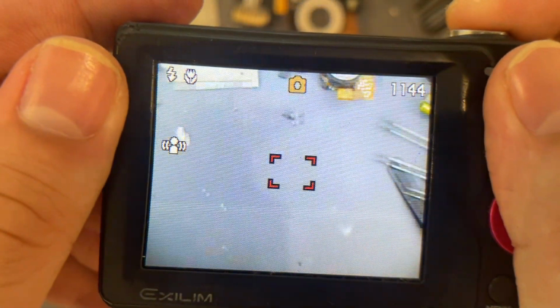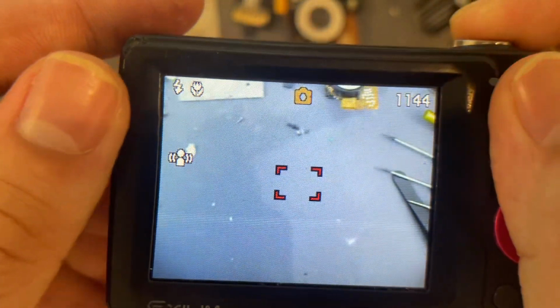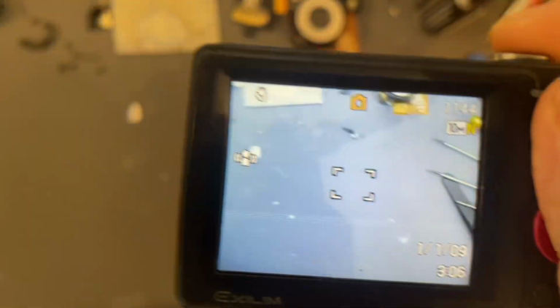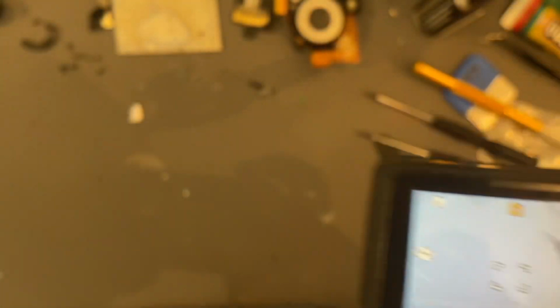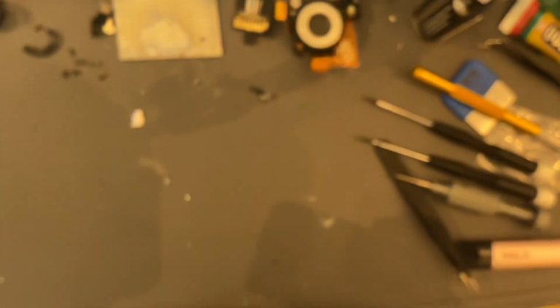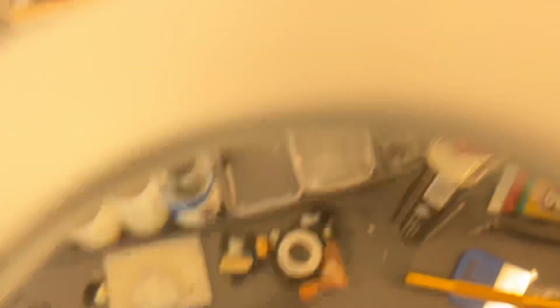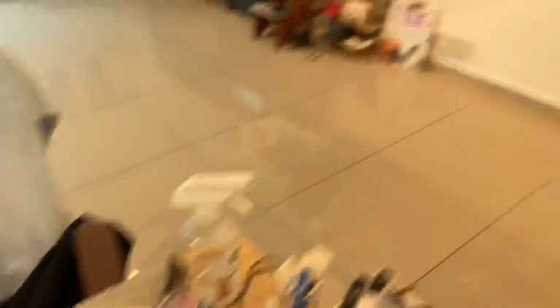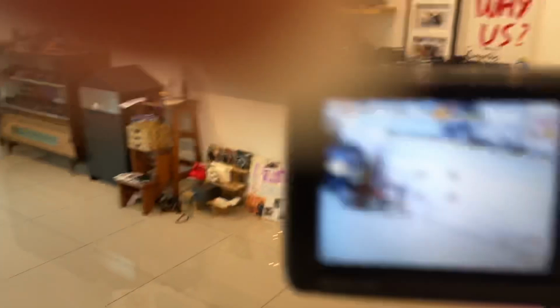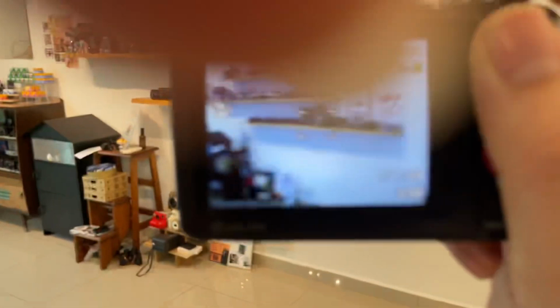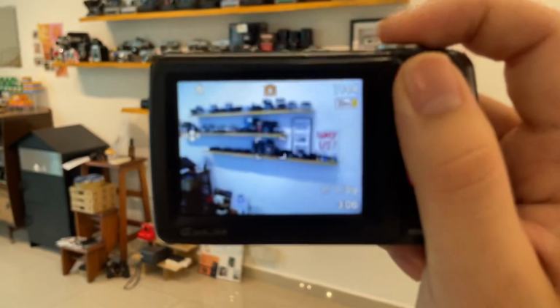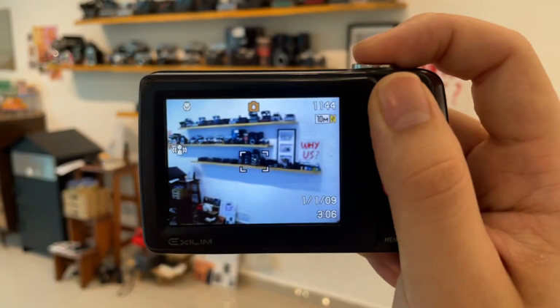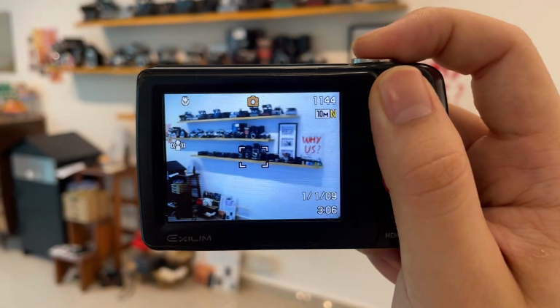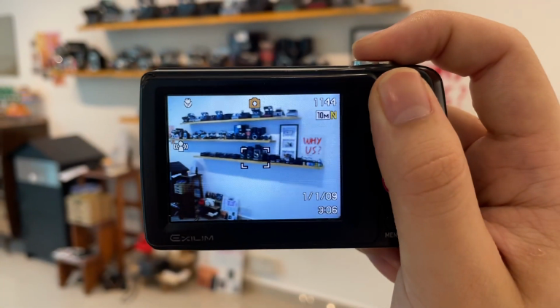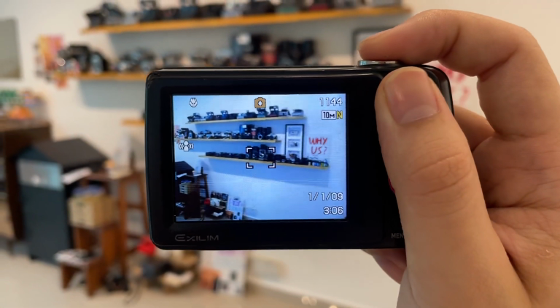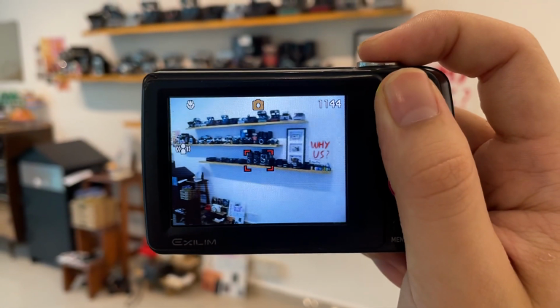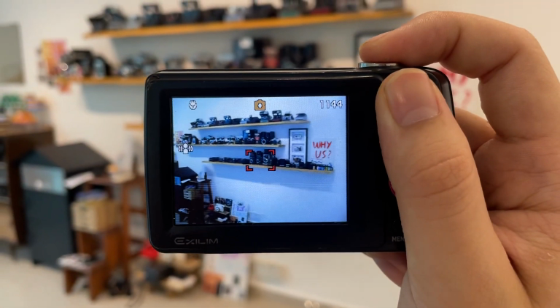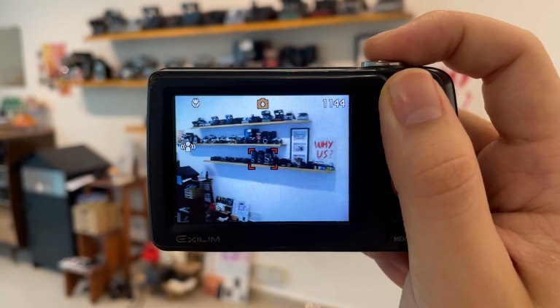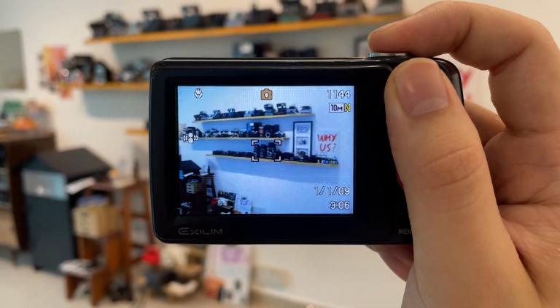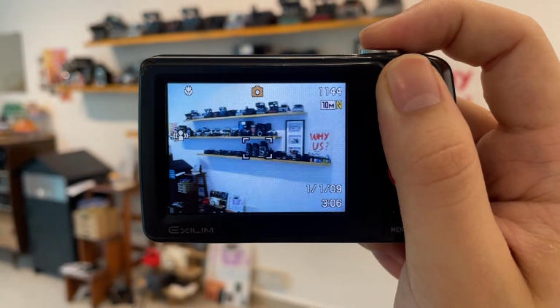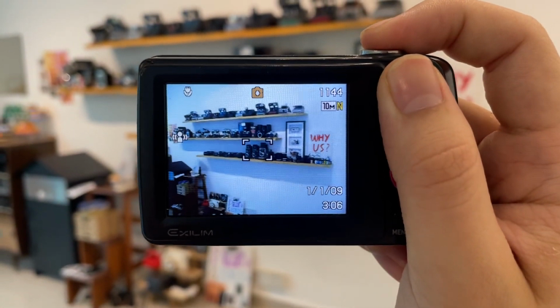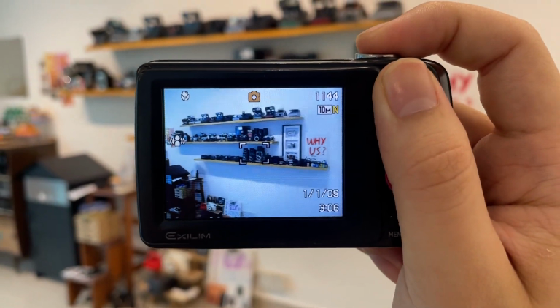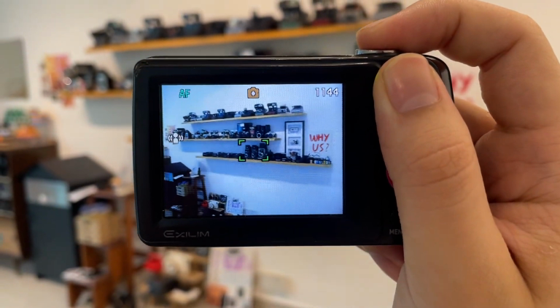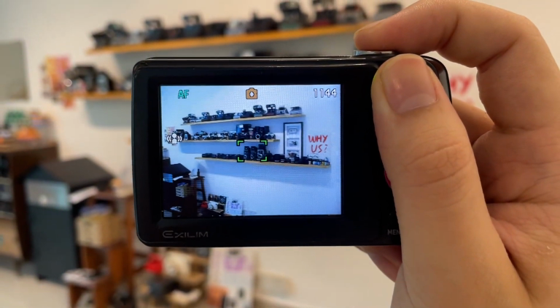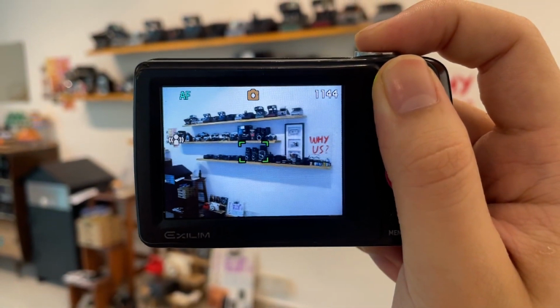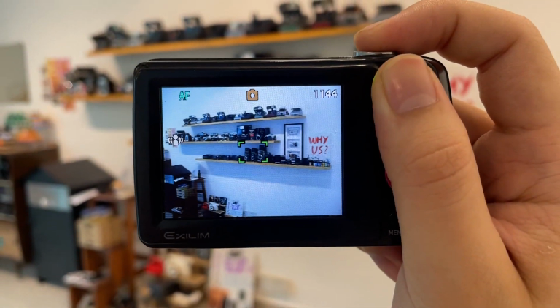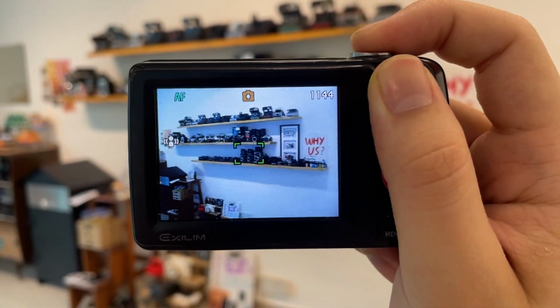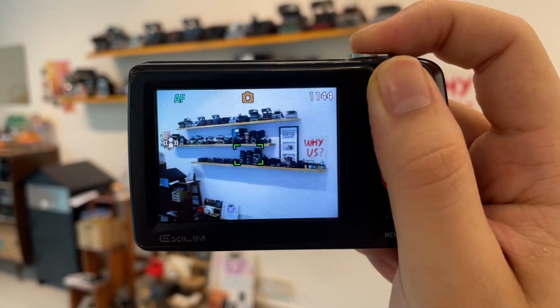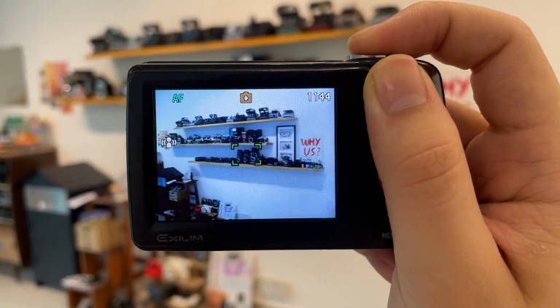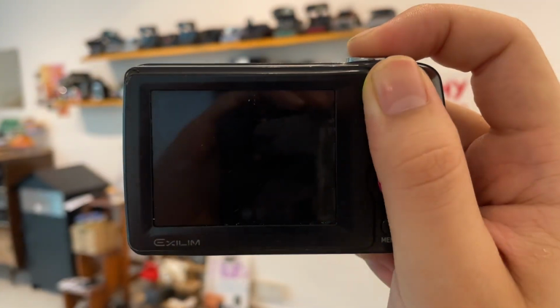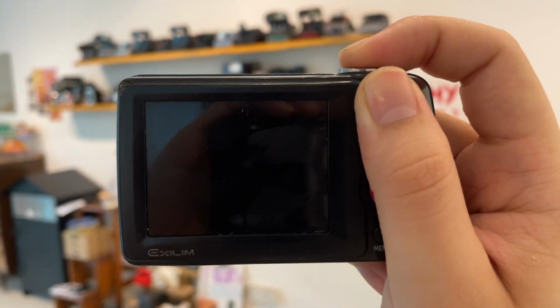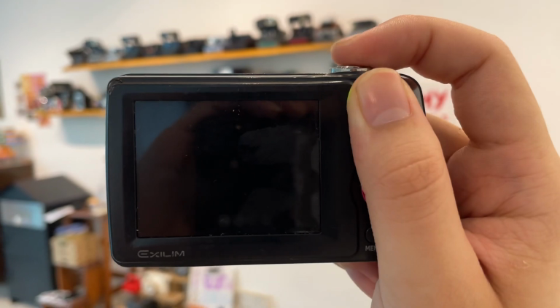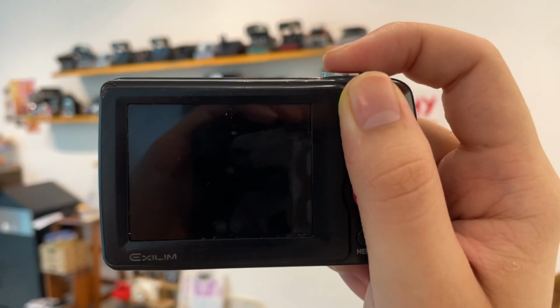Okay, and then to take a photo, you can just press the shutter button and make sure it is in focus. Make sure that it's green, and take a photo.